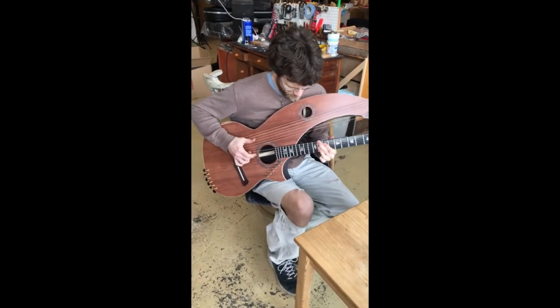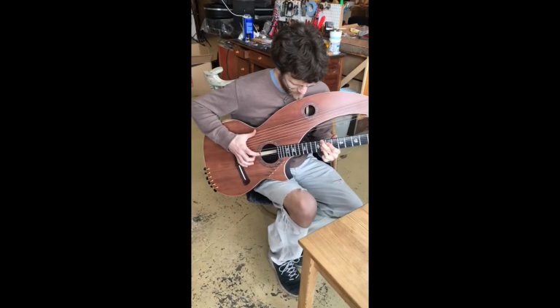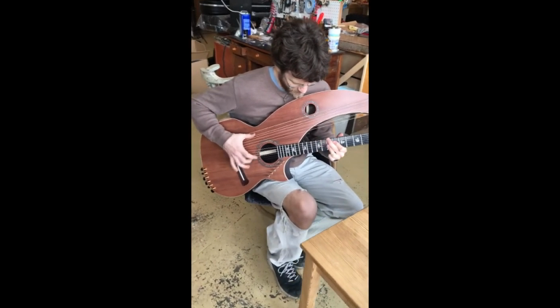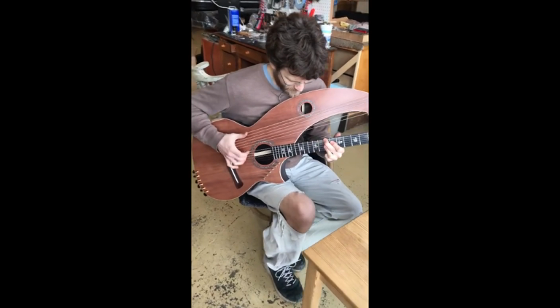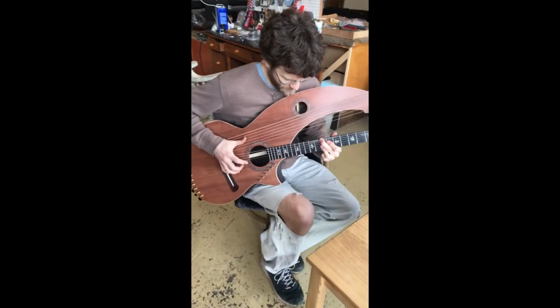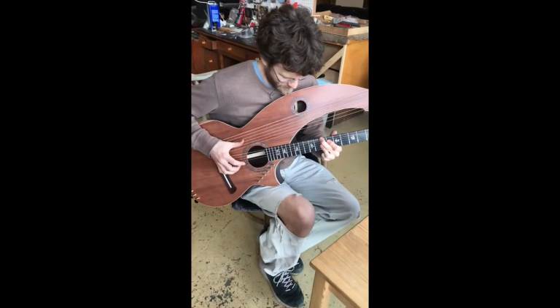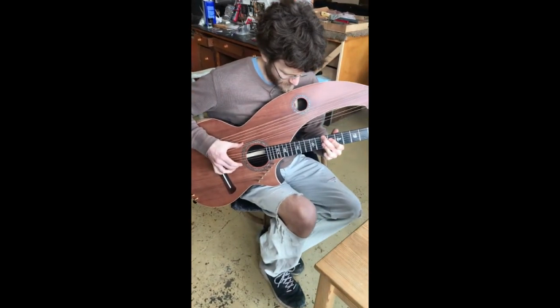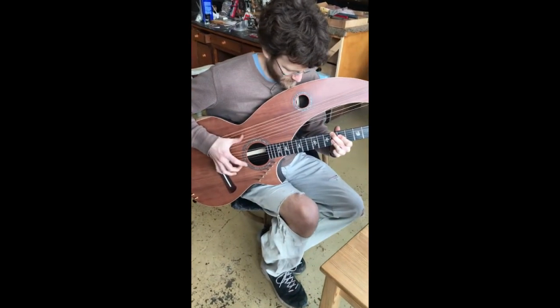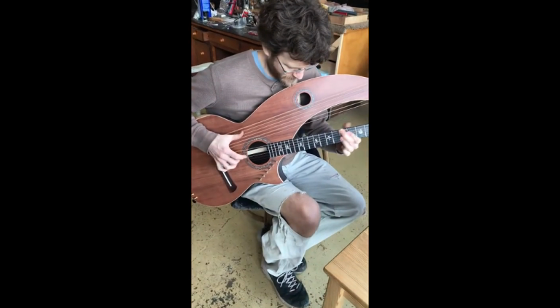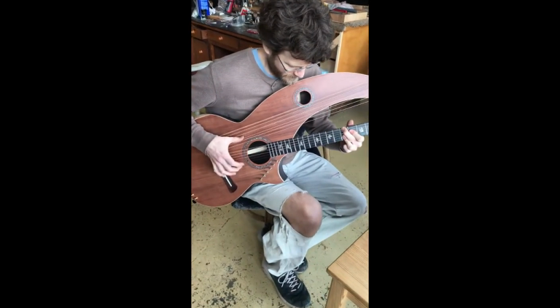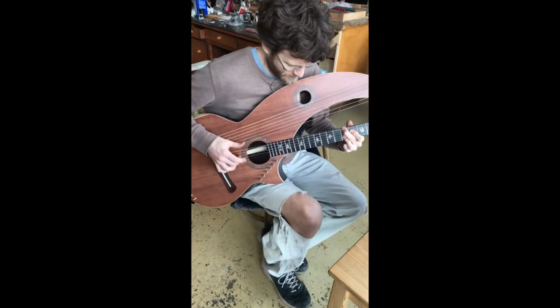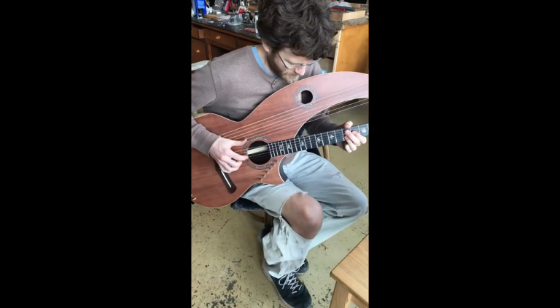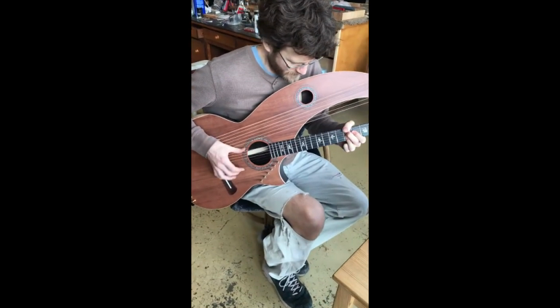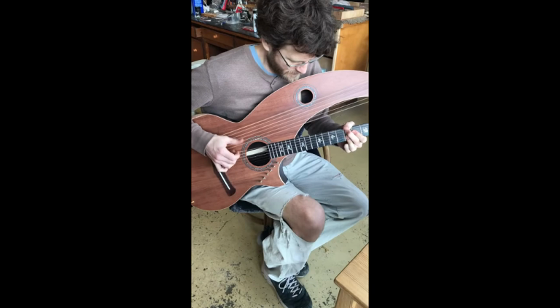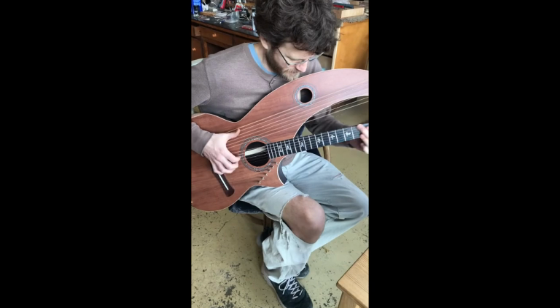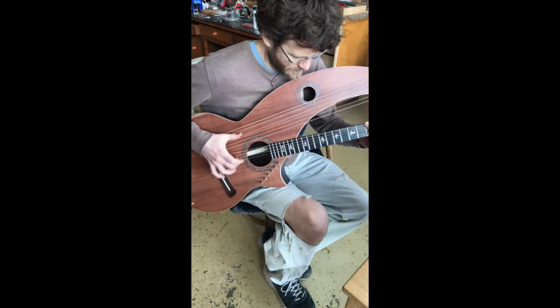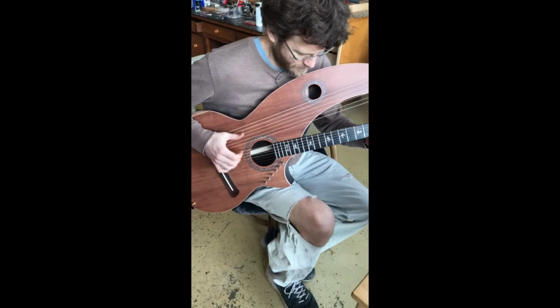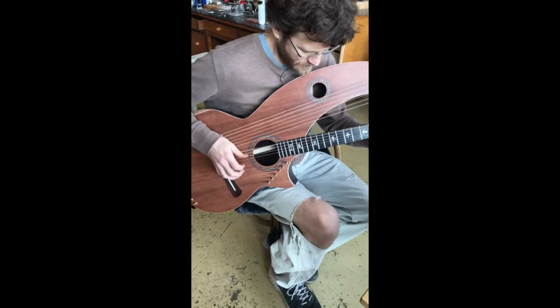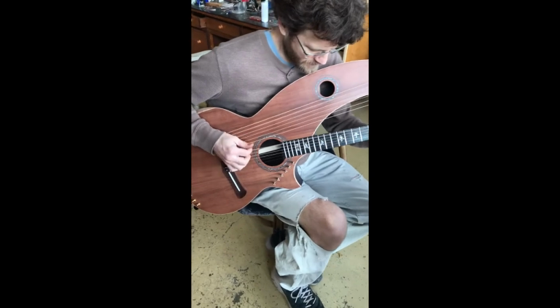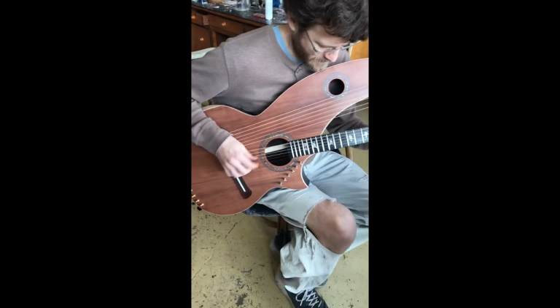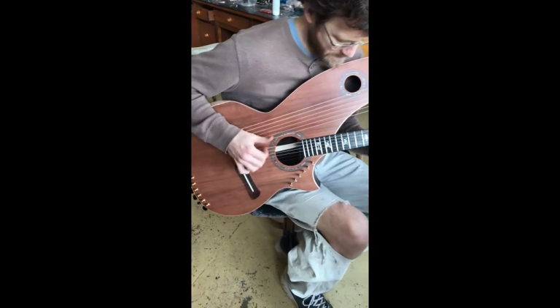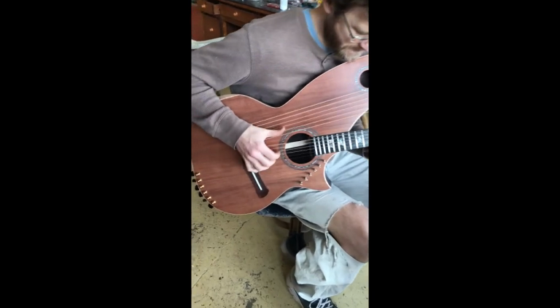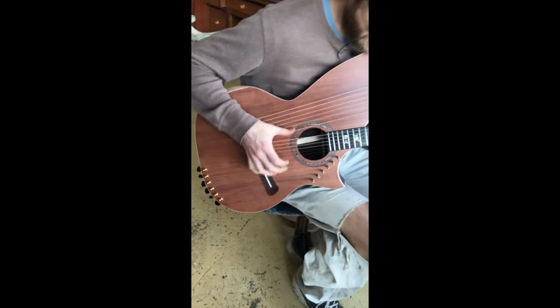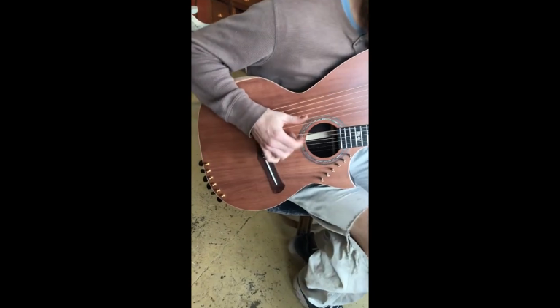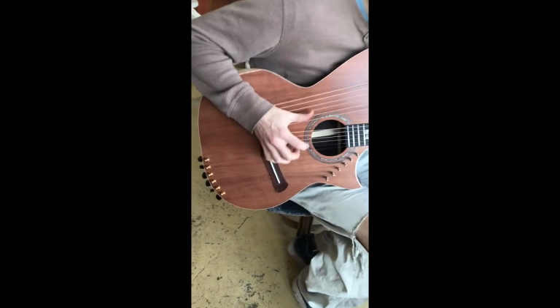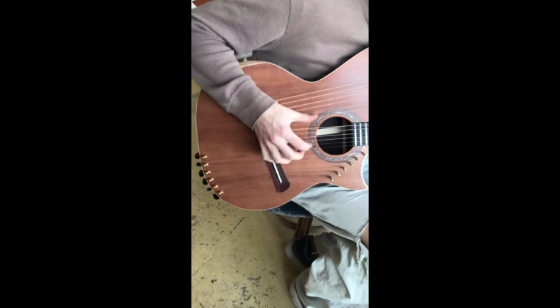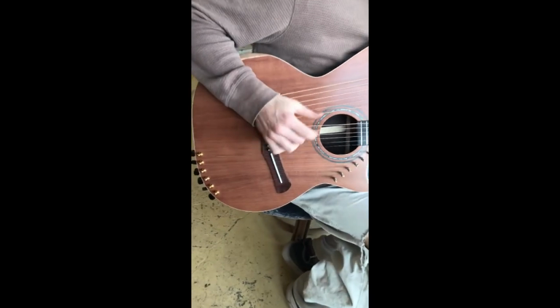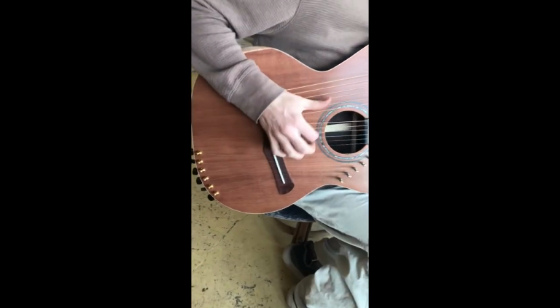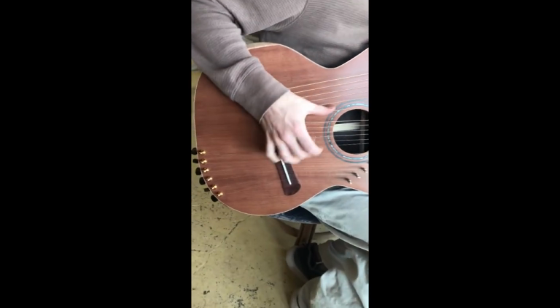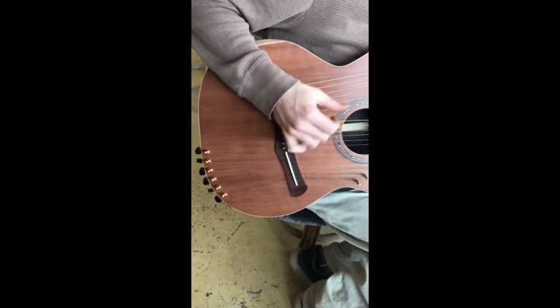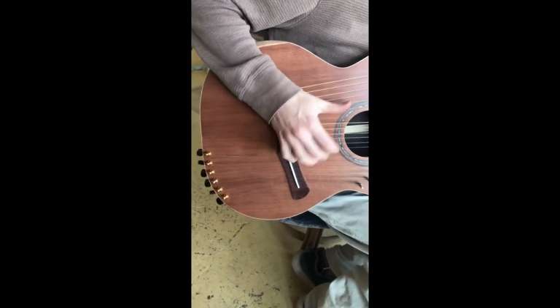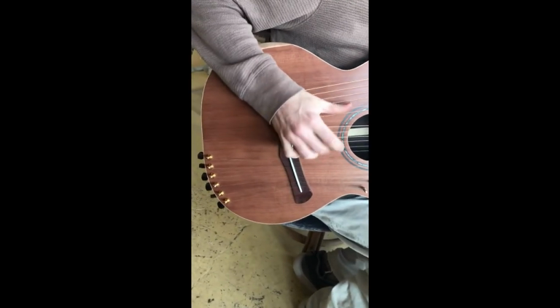And I'm giving it a test run with my favorite swing tune. I love the sound of the redwood top harp guitar.